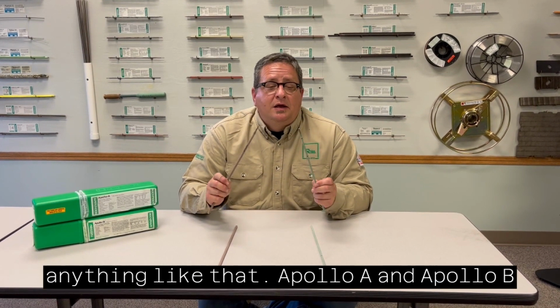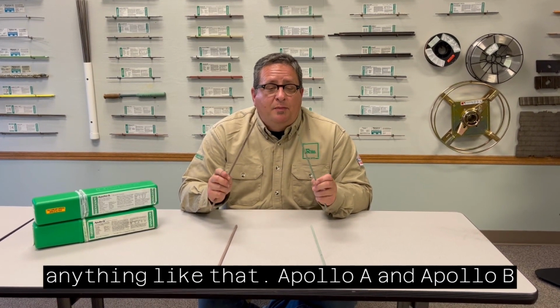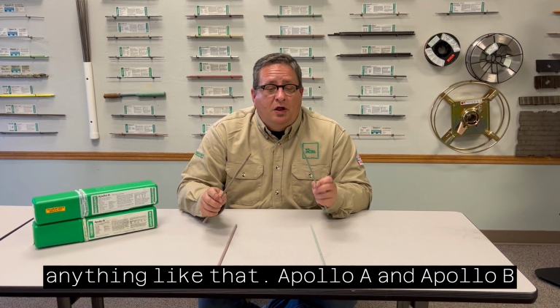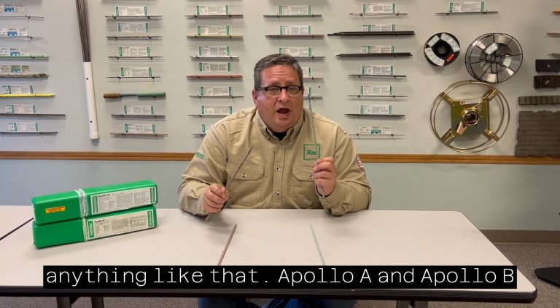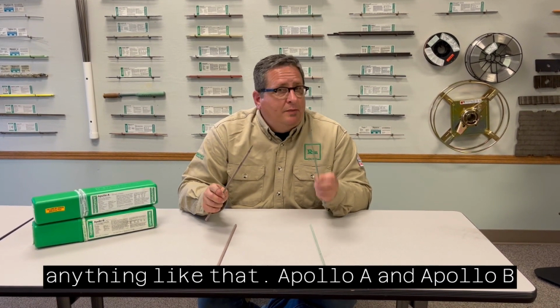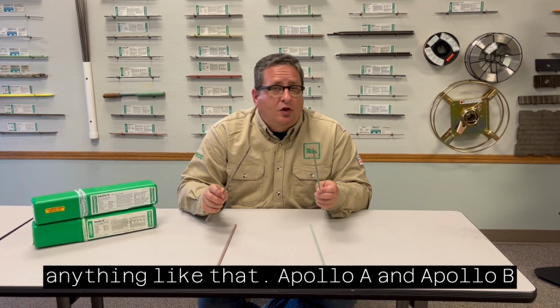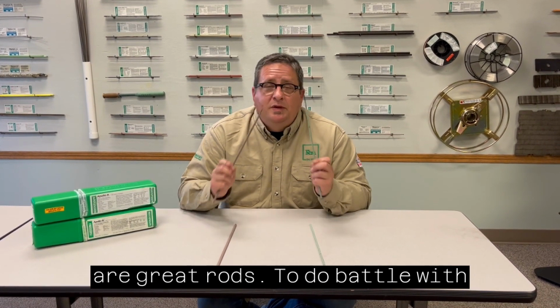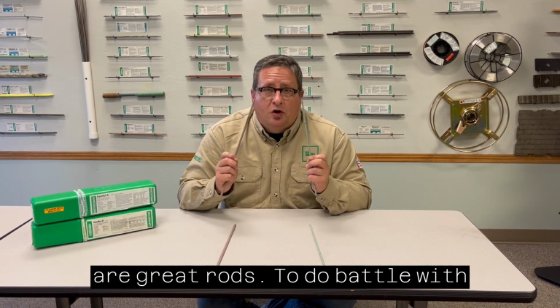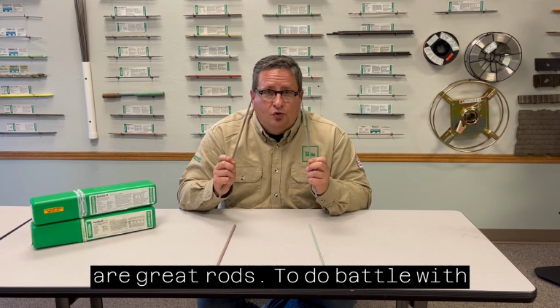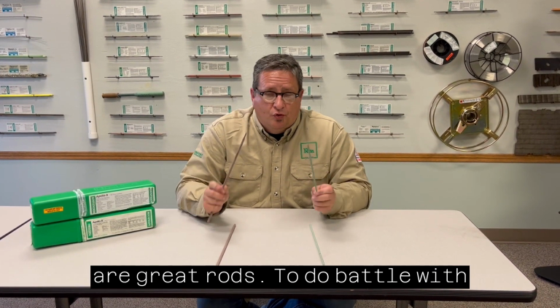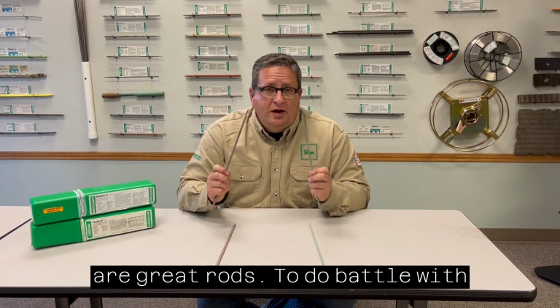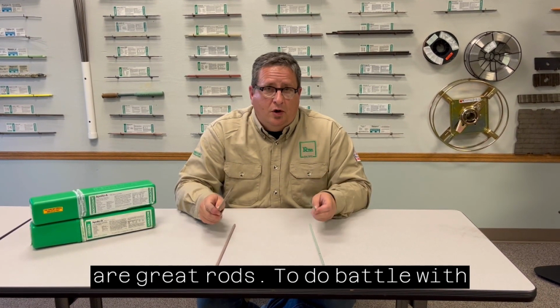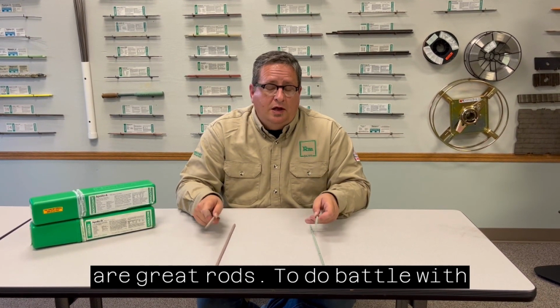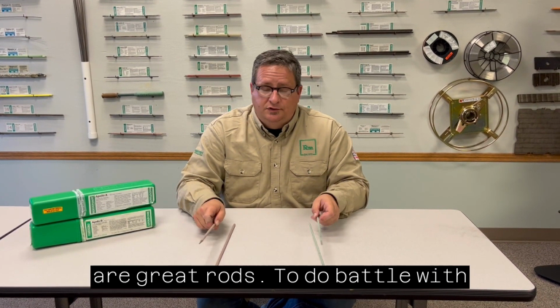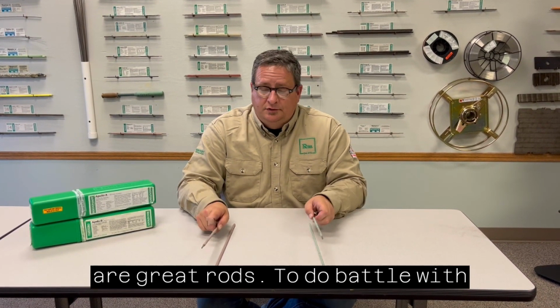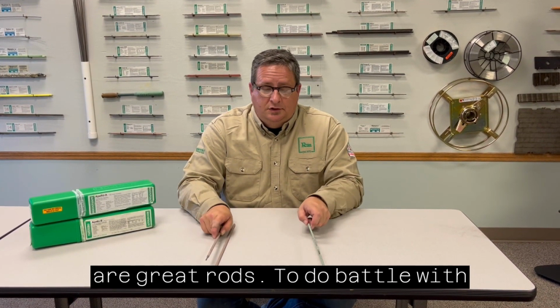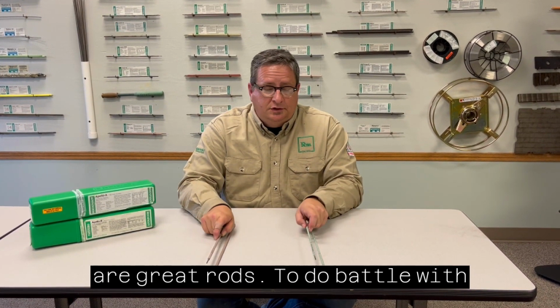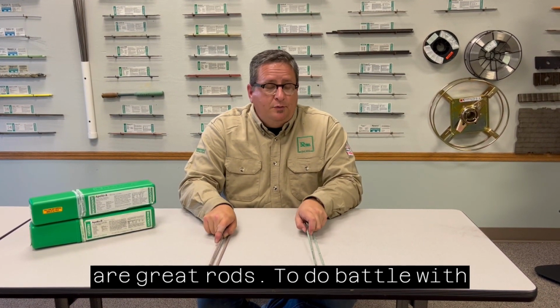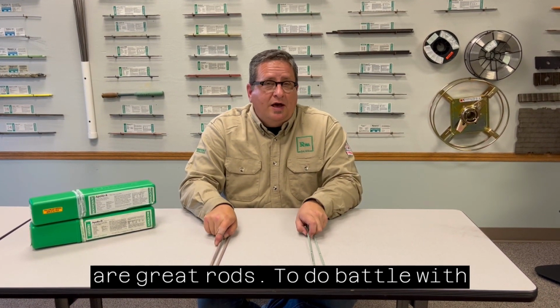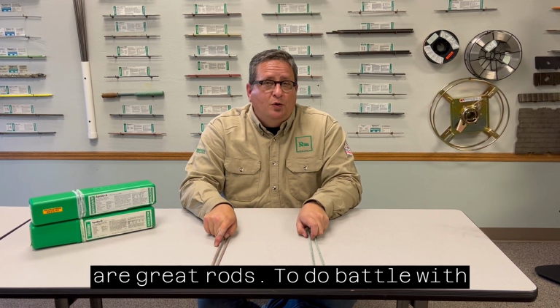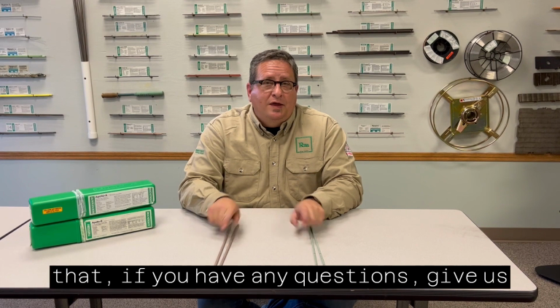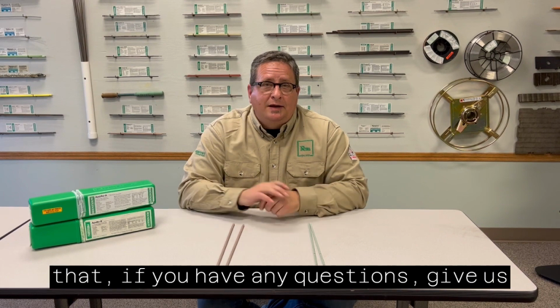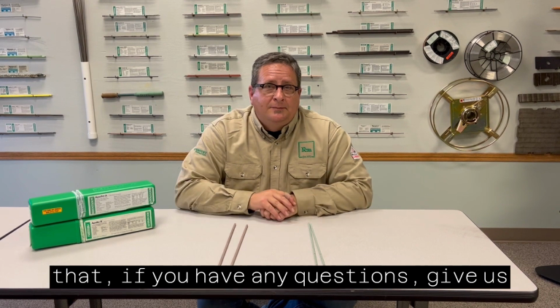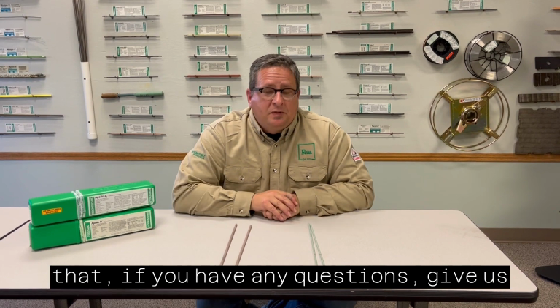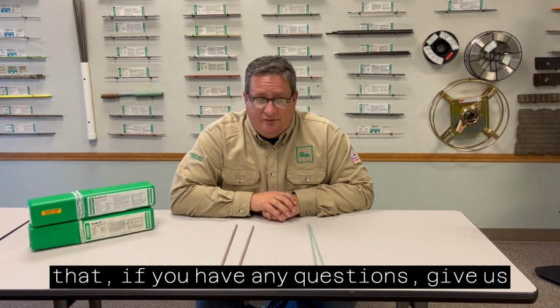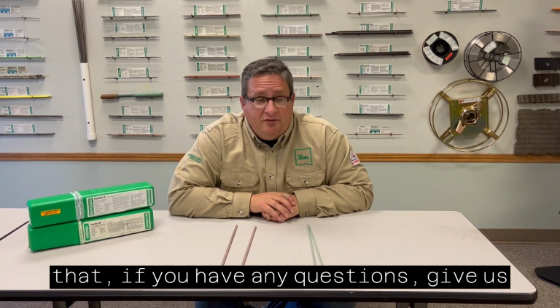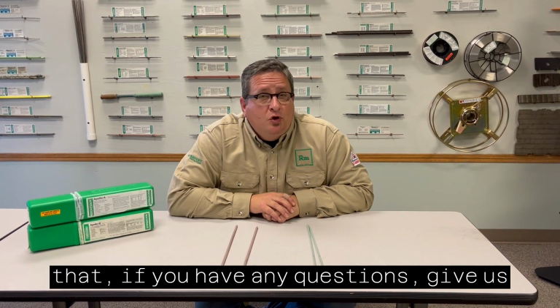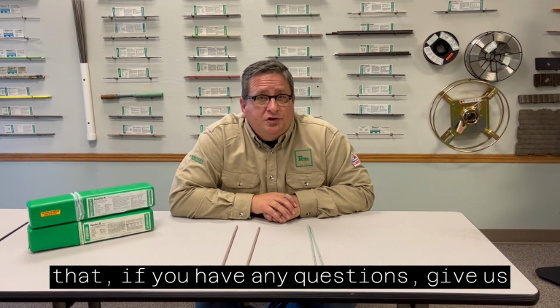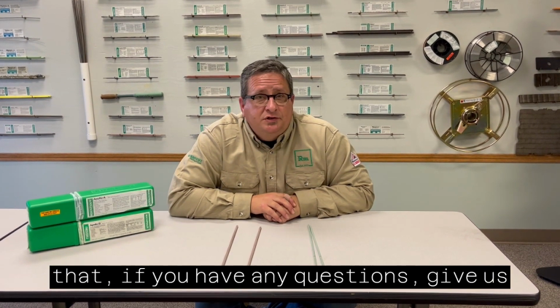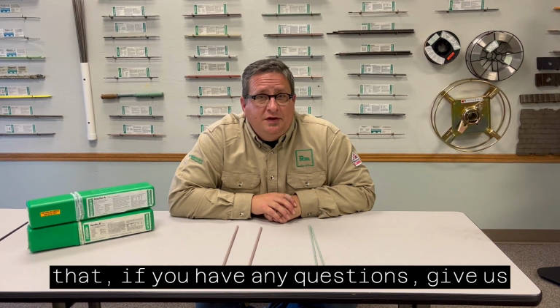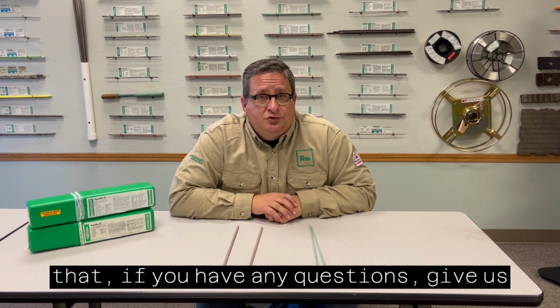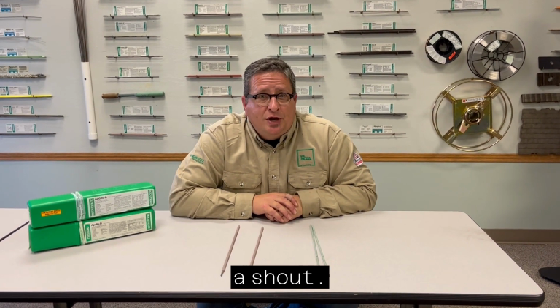Apollo A and Apollo B are great rods to do battle like that. If you have any questions, give us a shout.